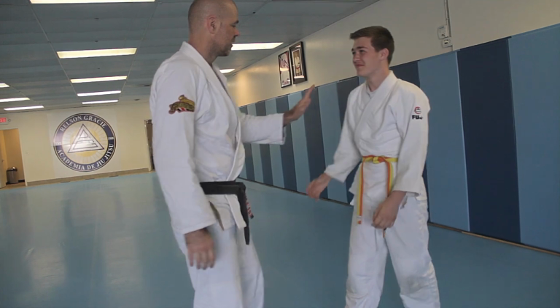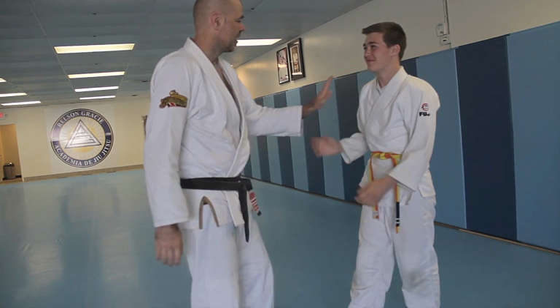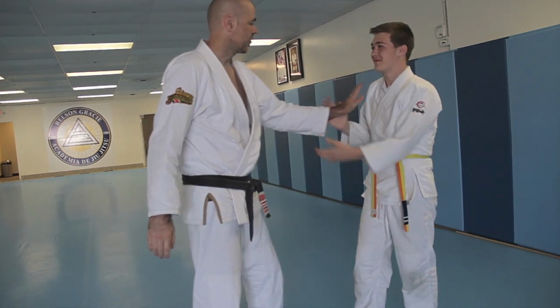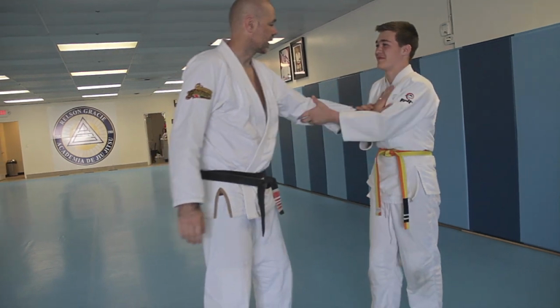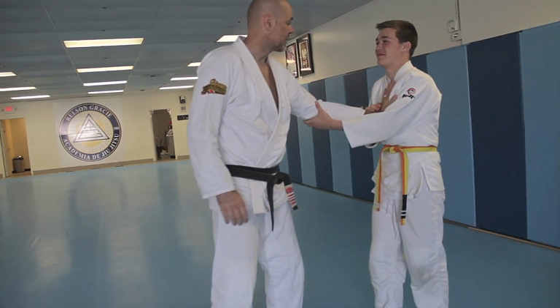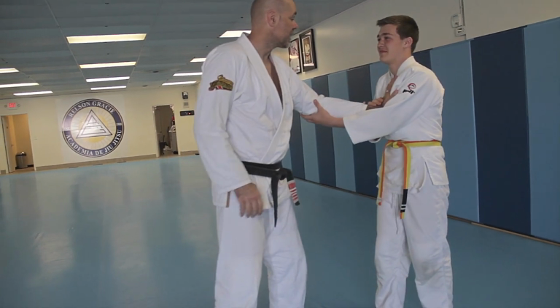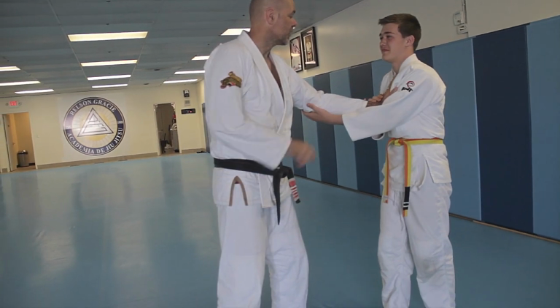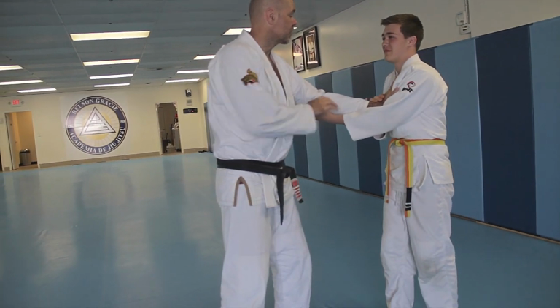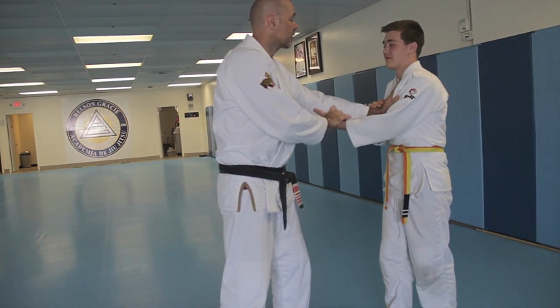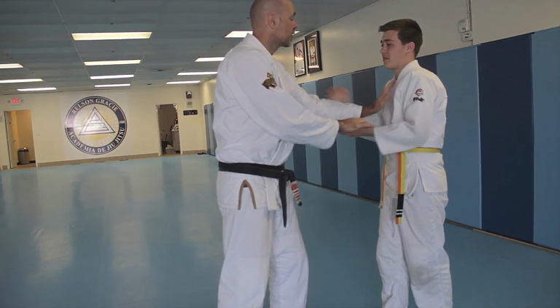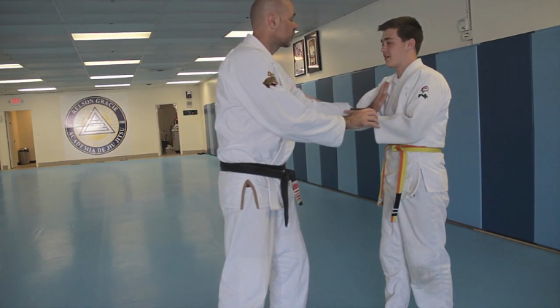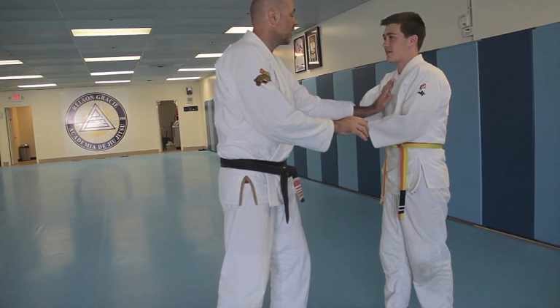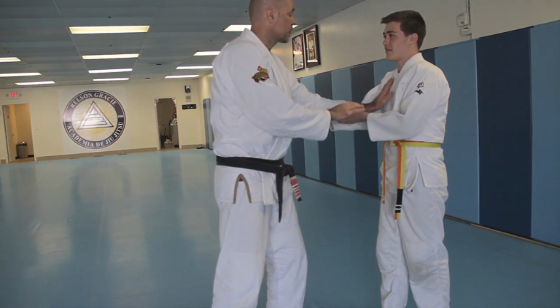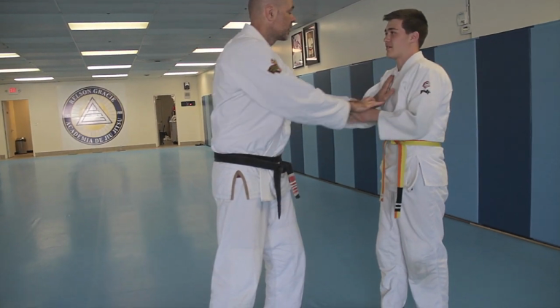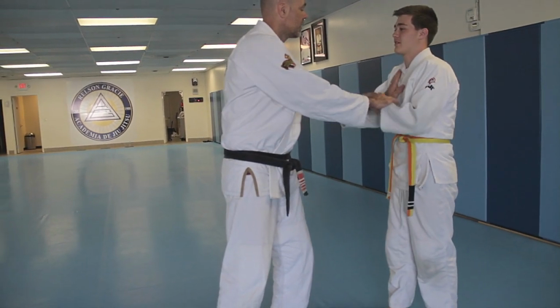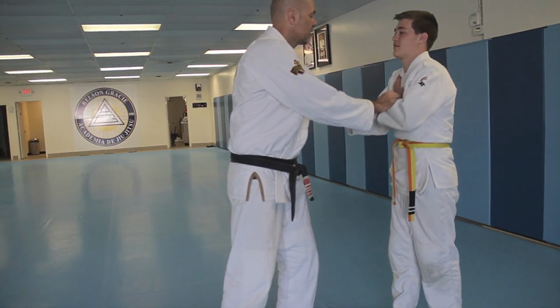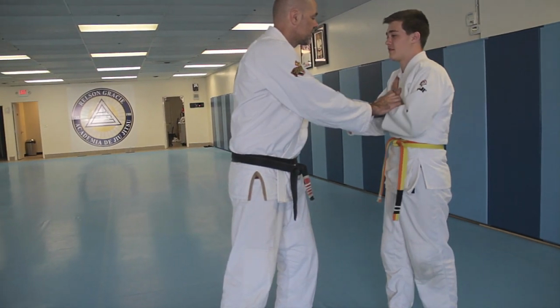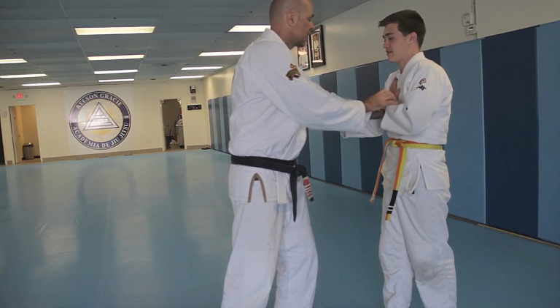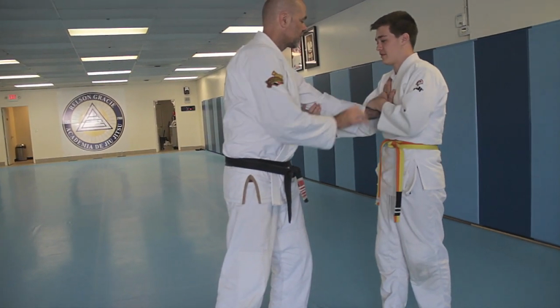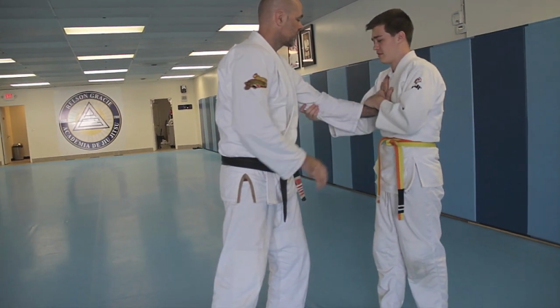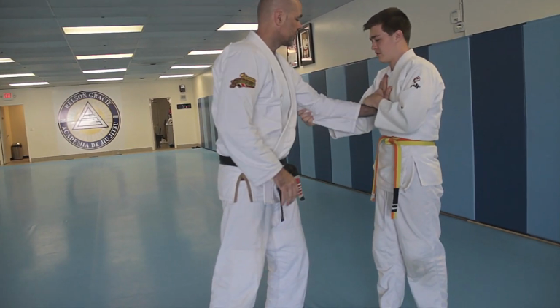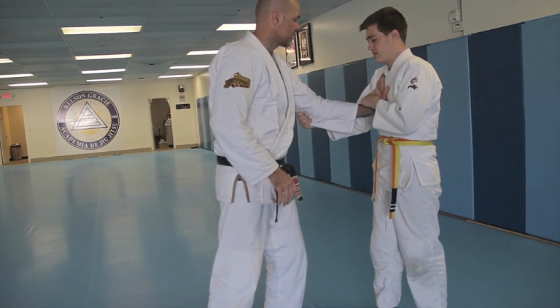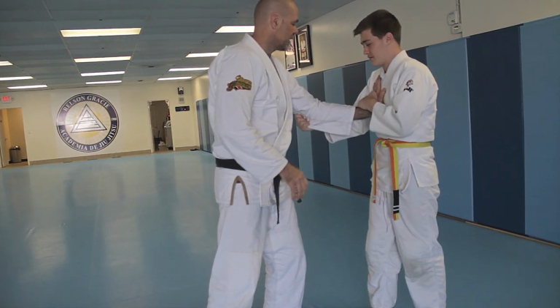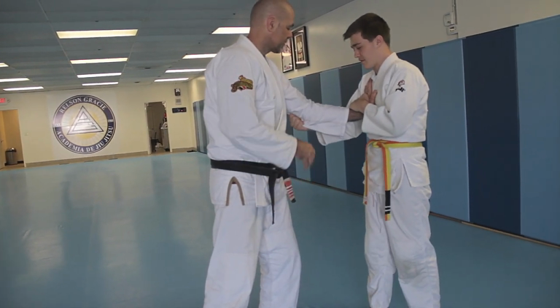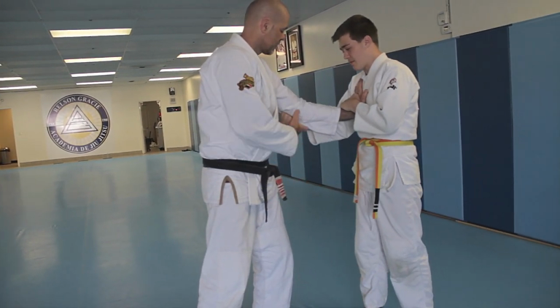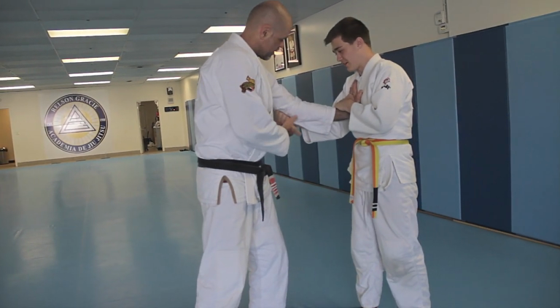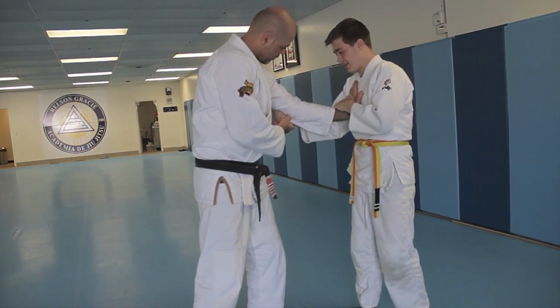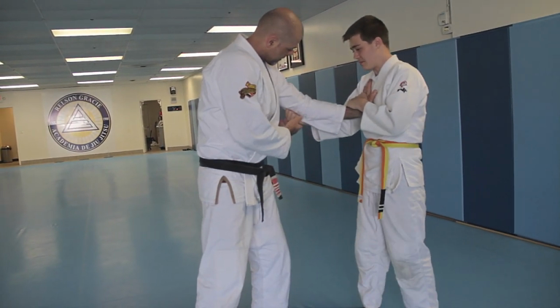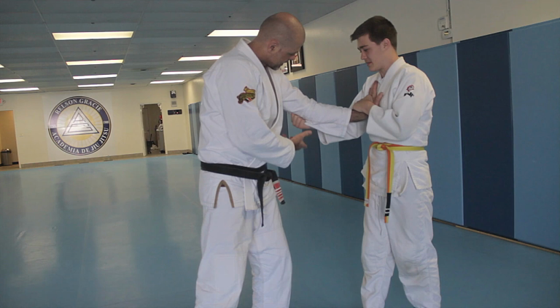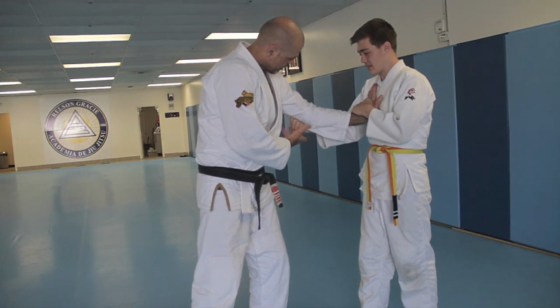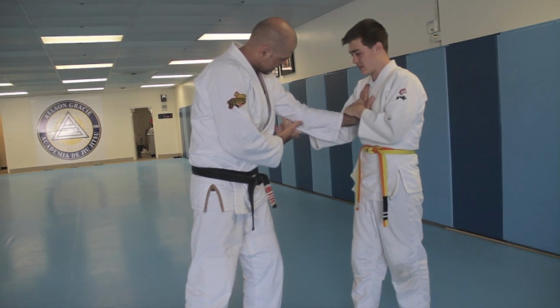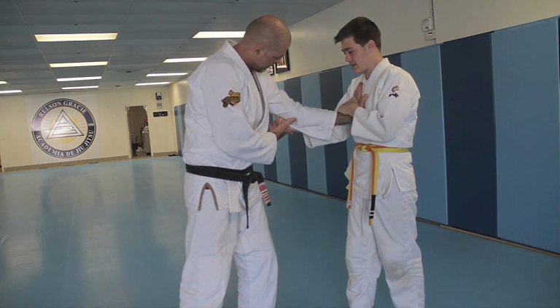Now if I come here, you're going to switch. This hand comes here — yes. Don't grab the gi, grab the elbow.